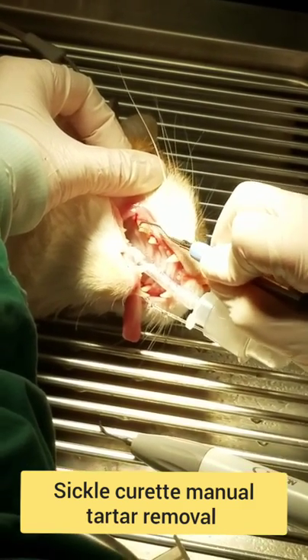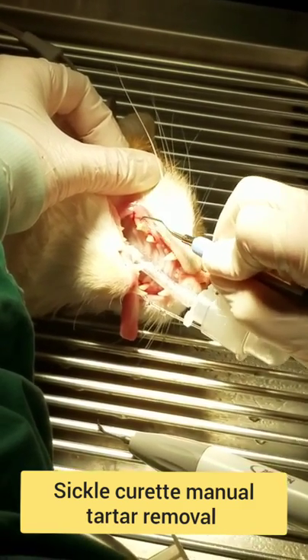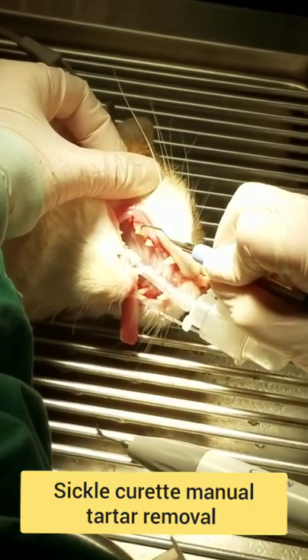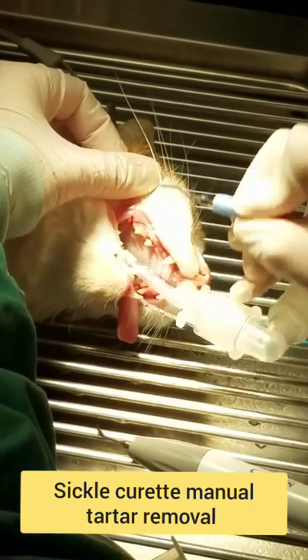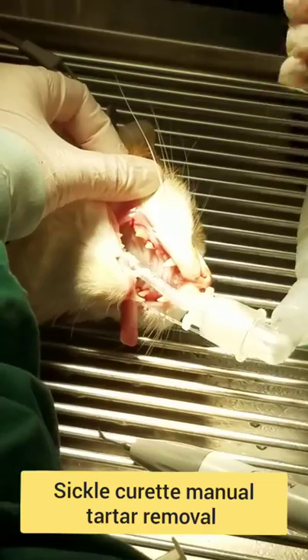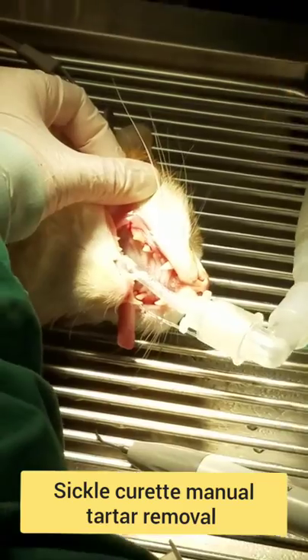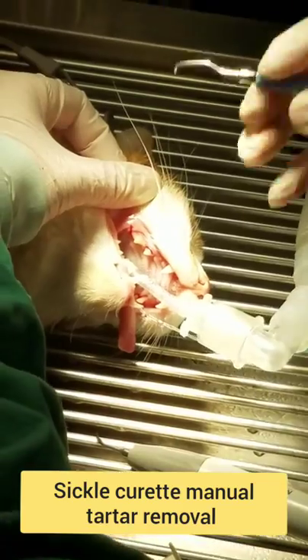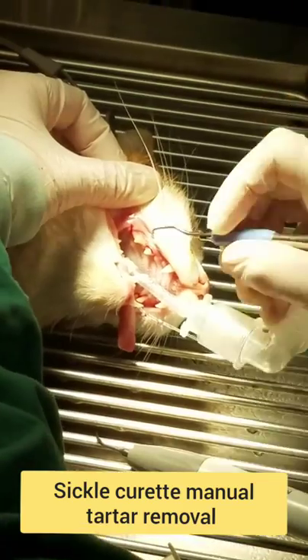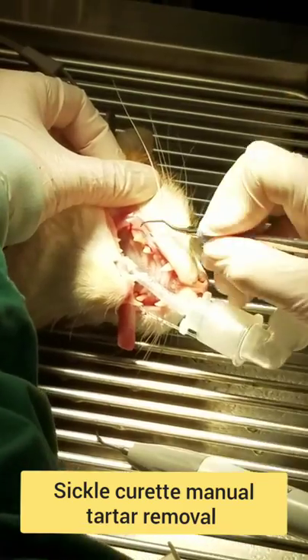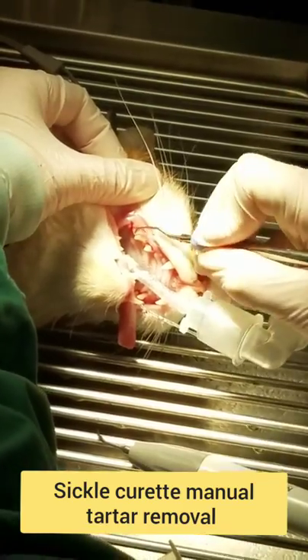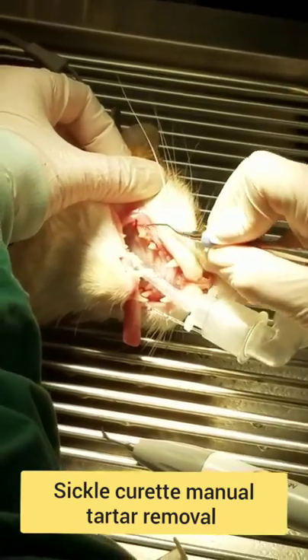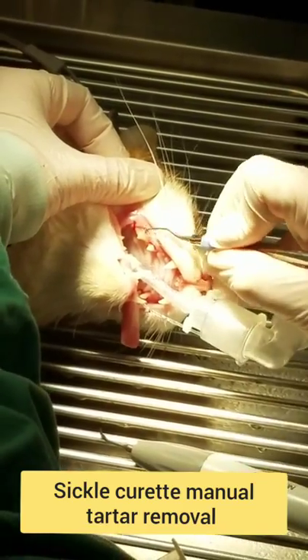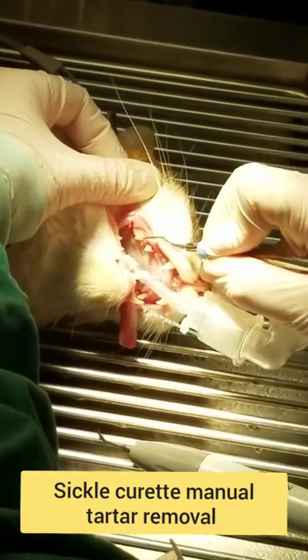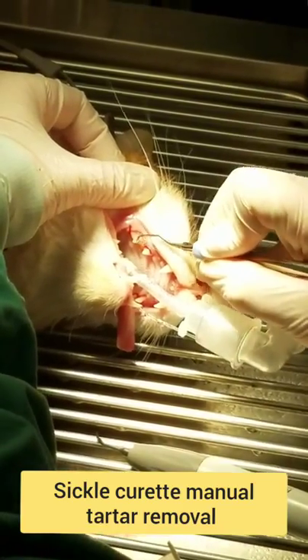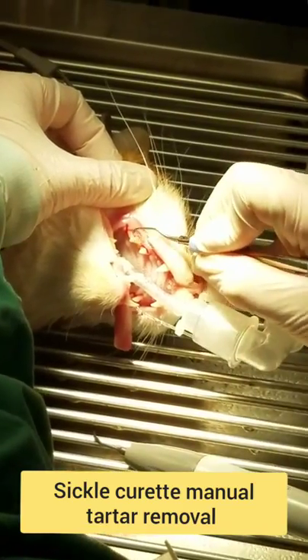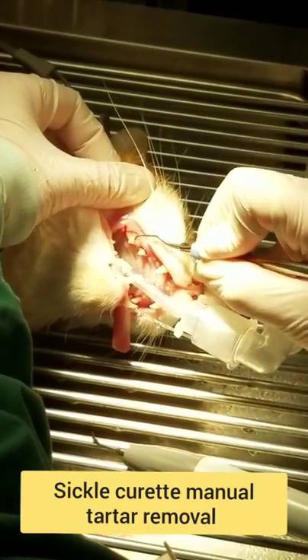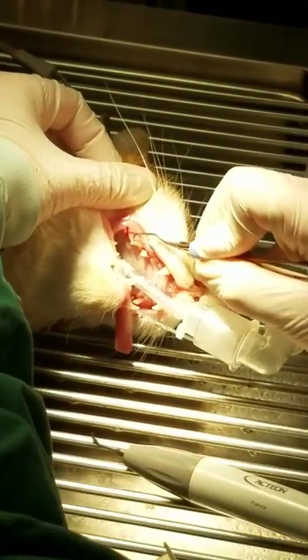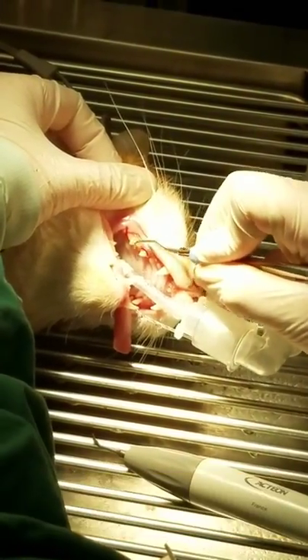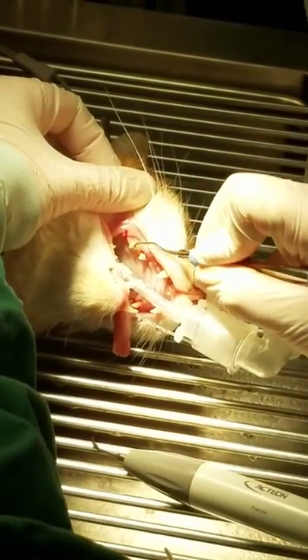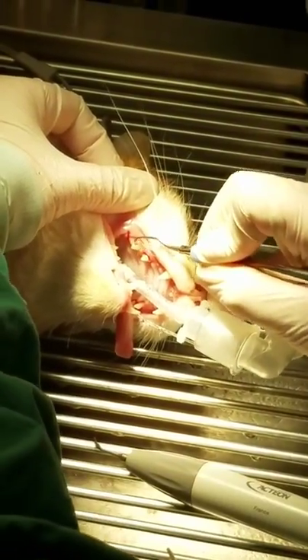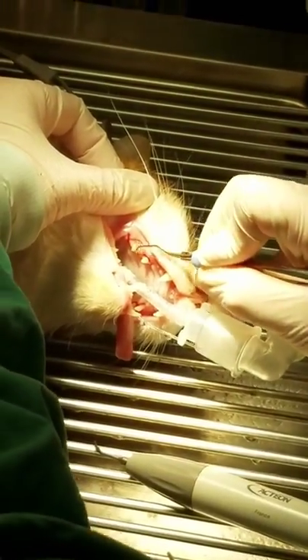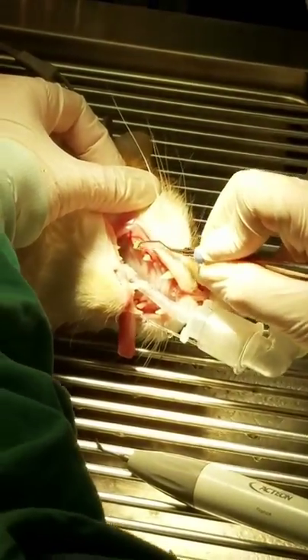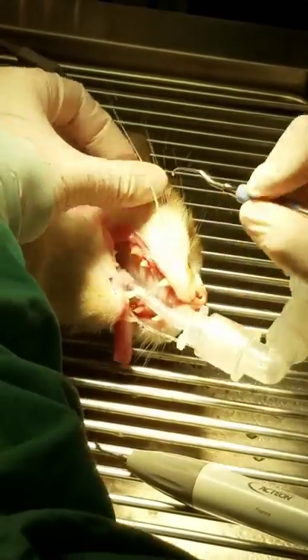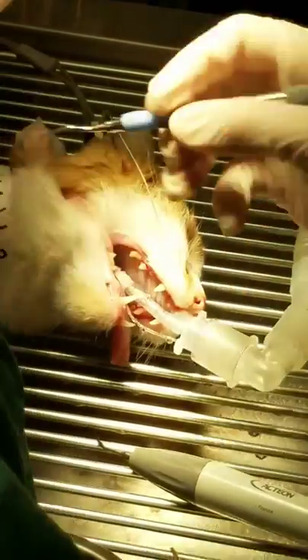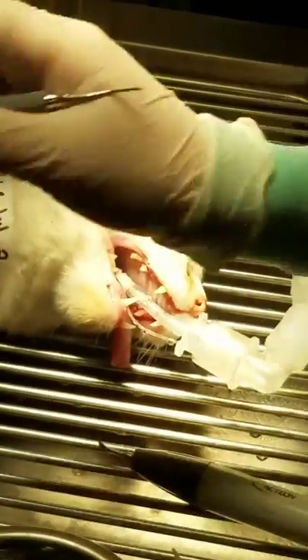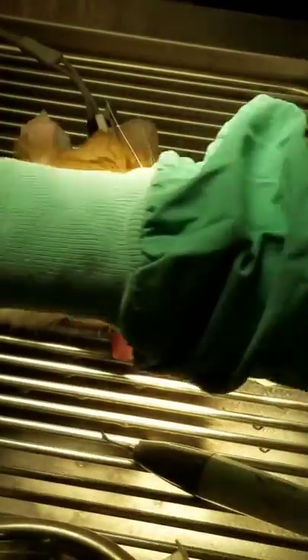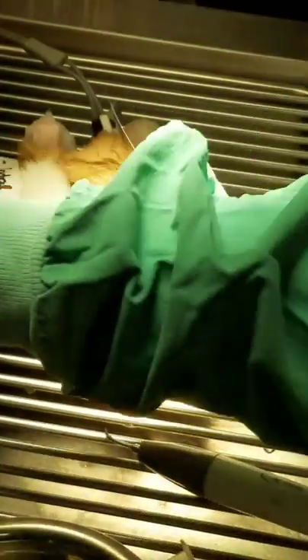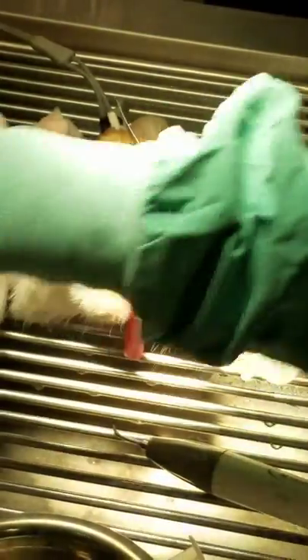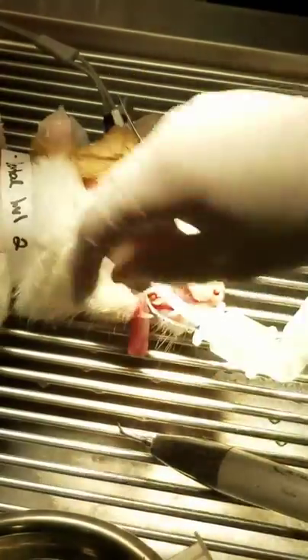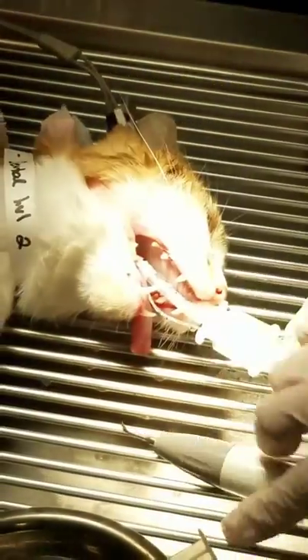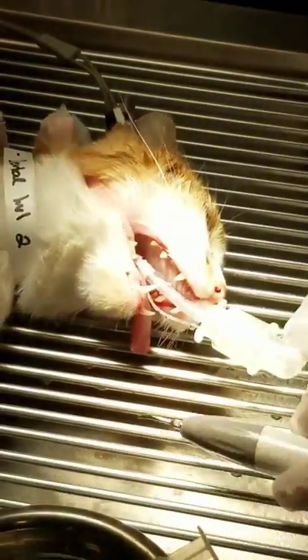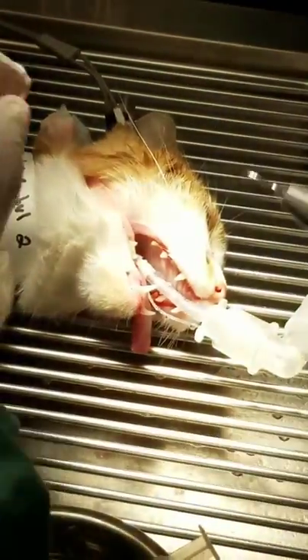I used this to take off the tartar. You can see that happening. So, I'm gonna switch right over here.